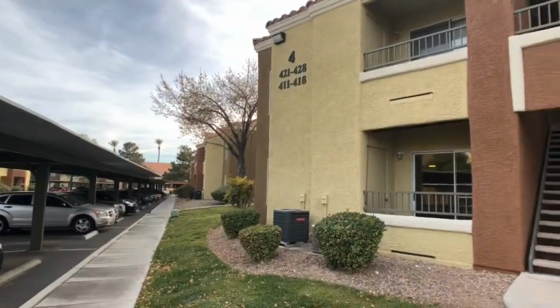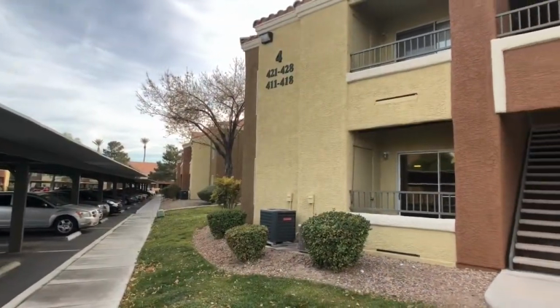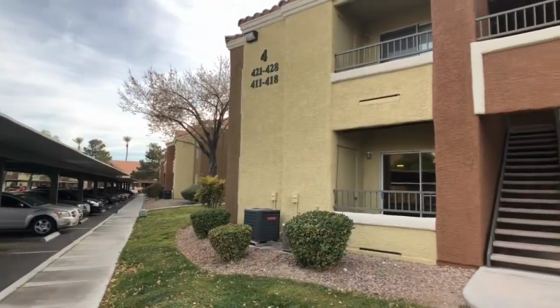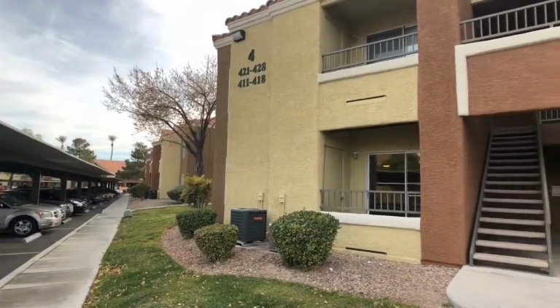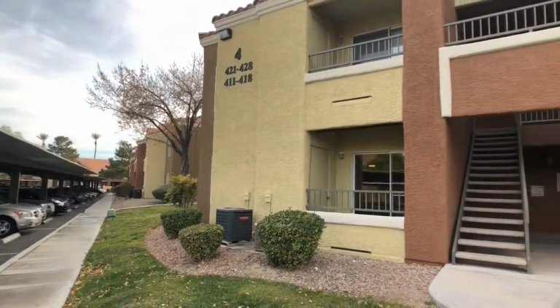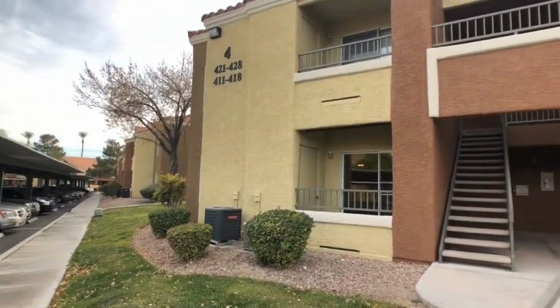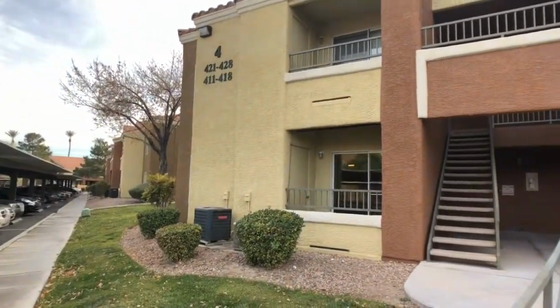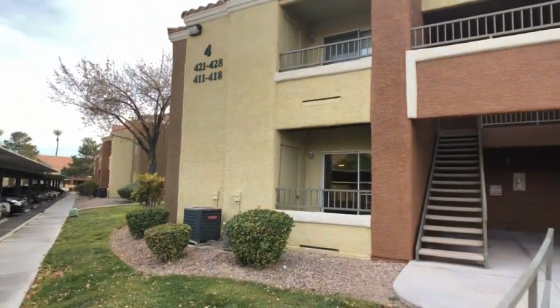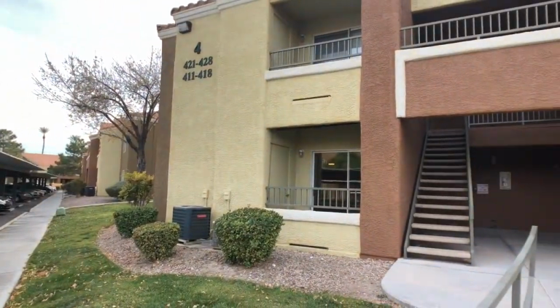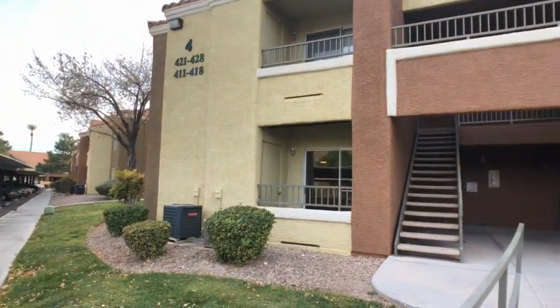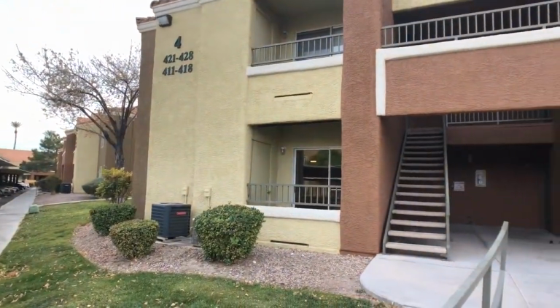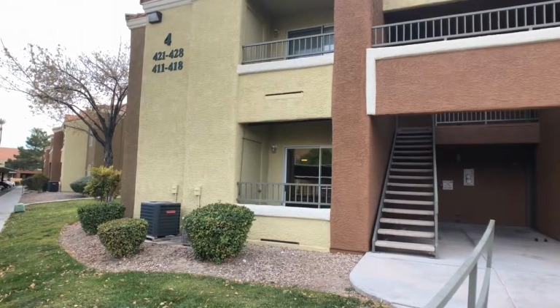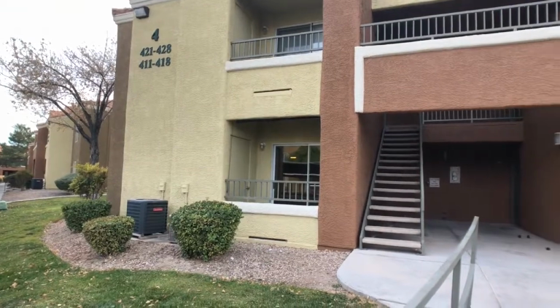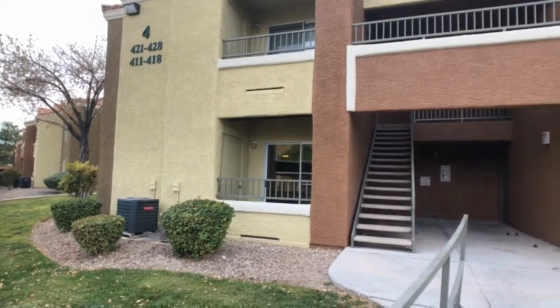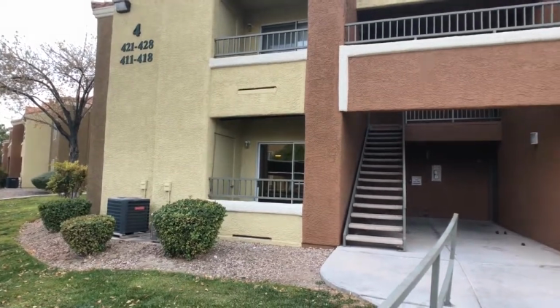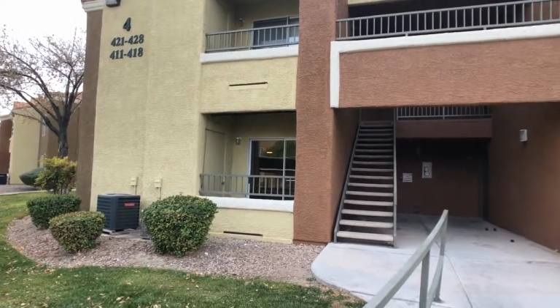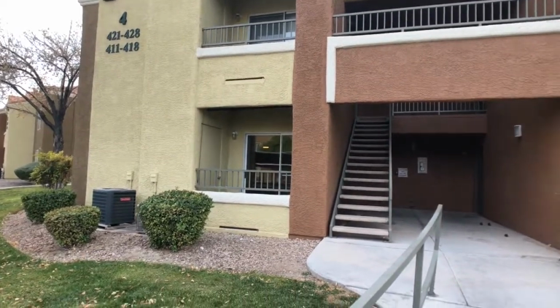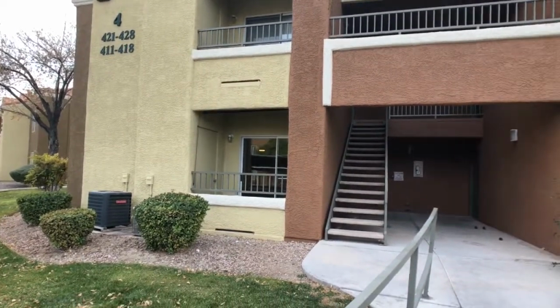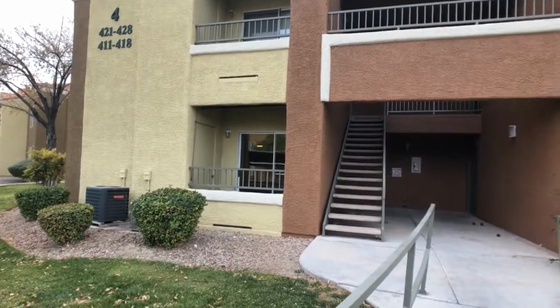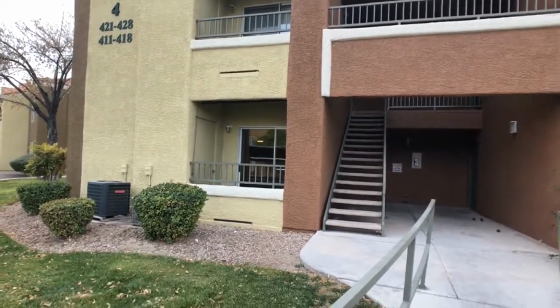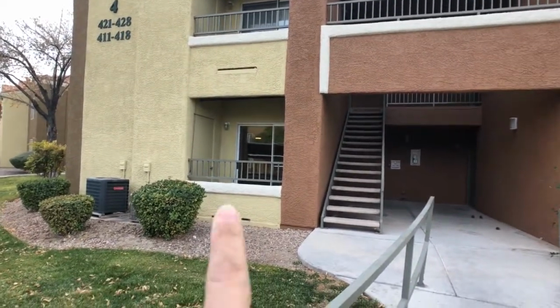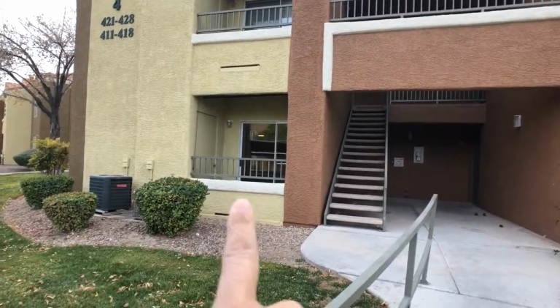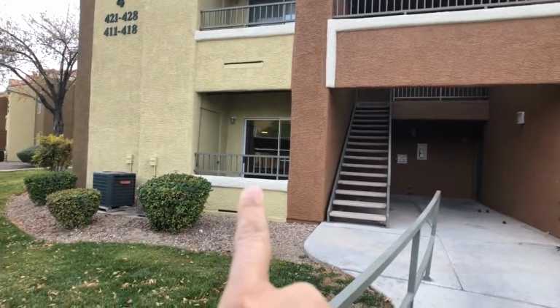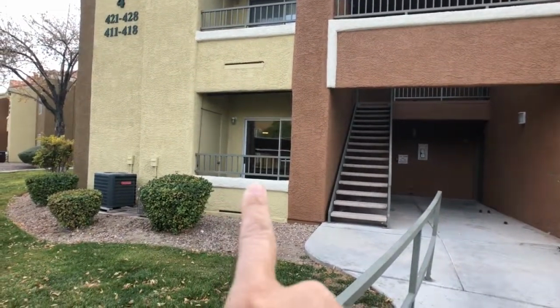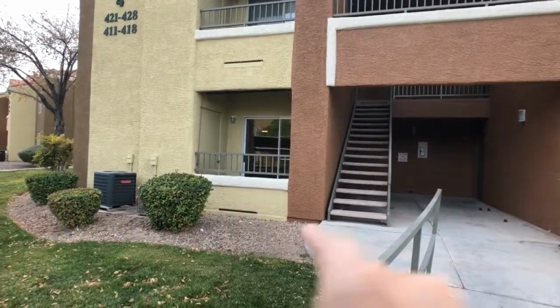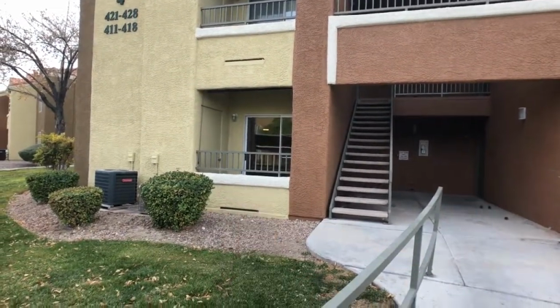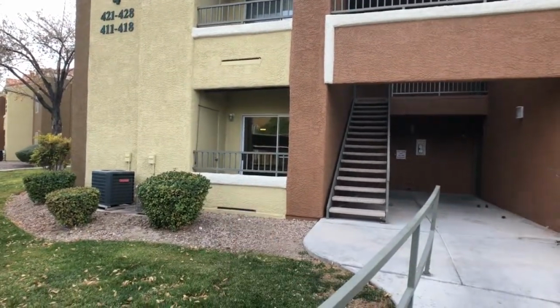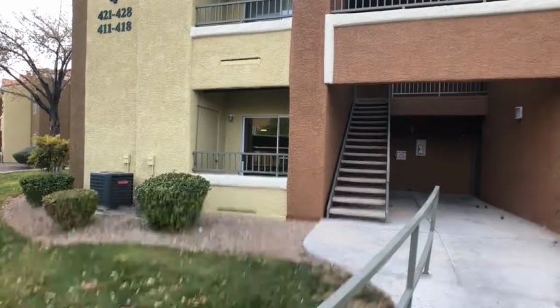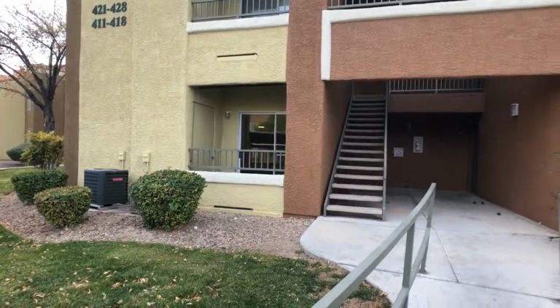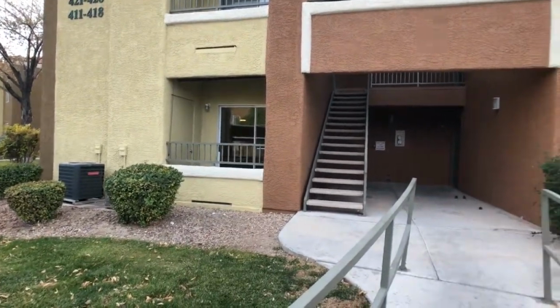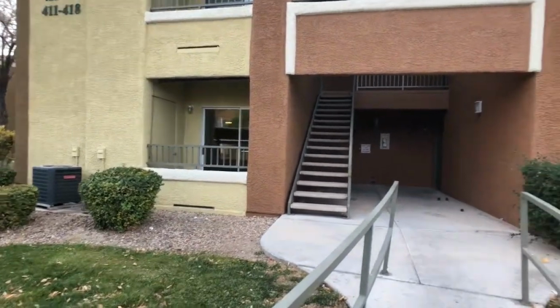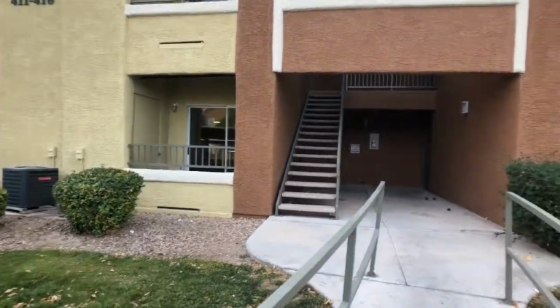Here we are at building four. Unit 411 is the bottom unit and we're going to go check that out.